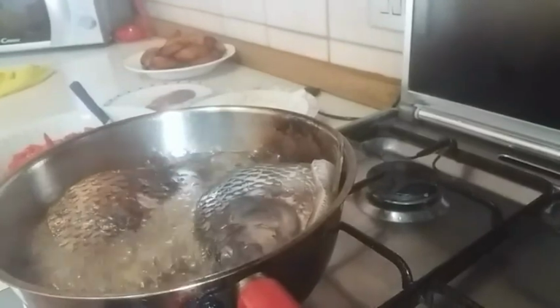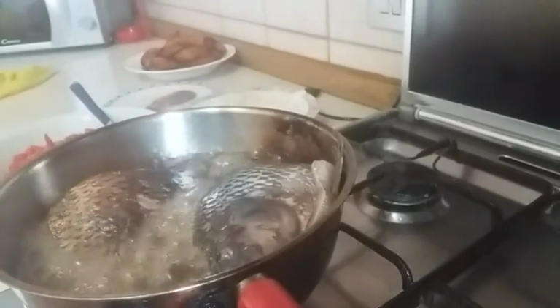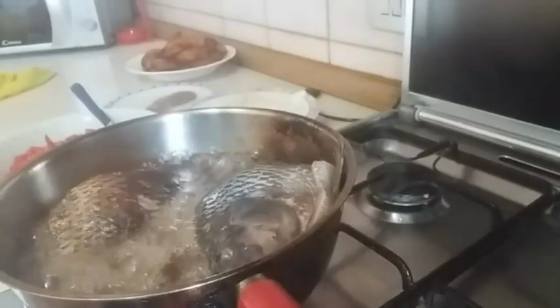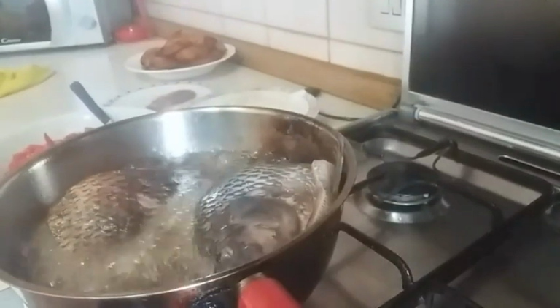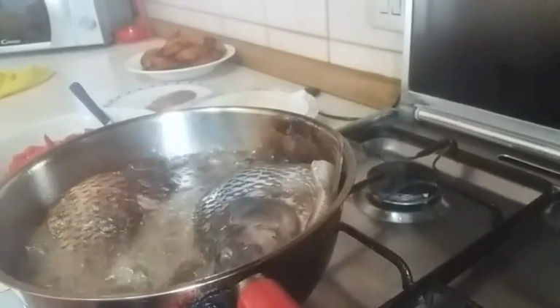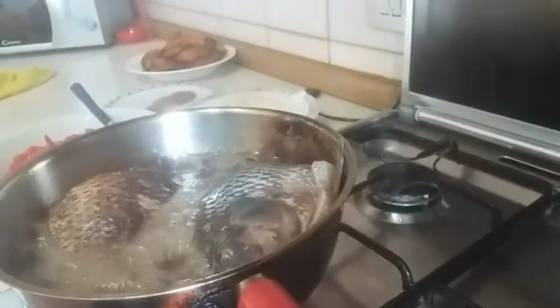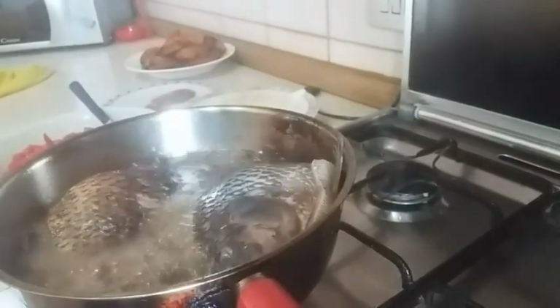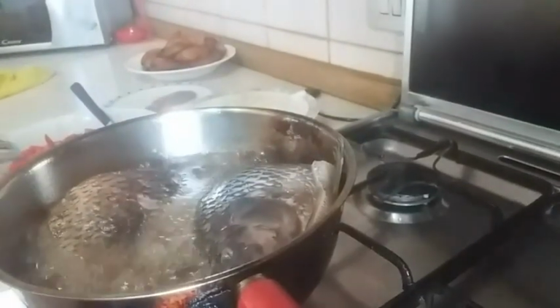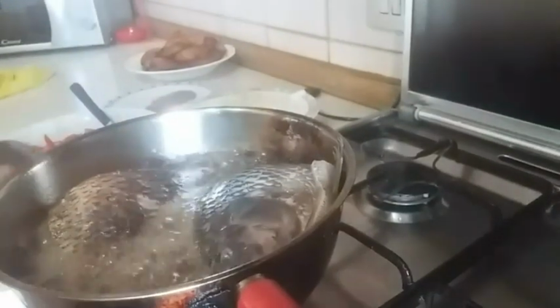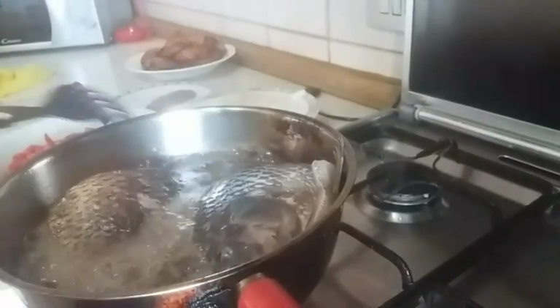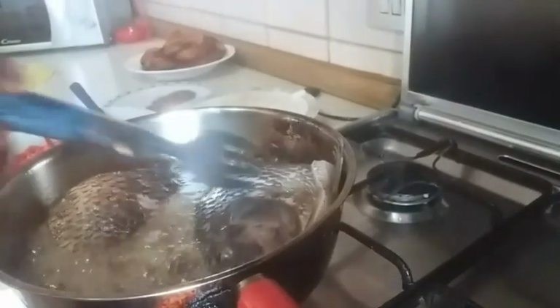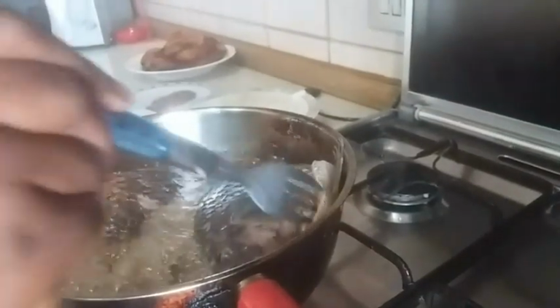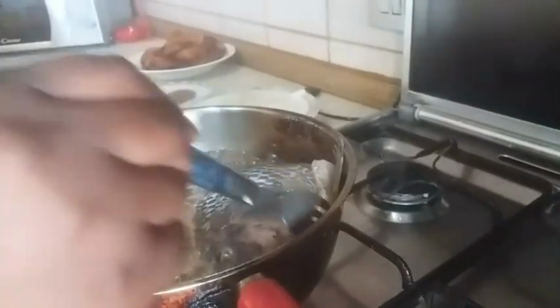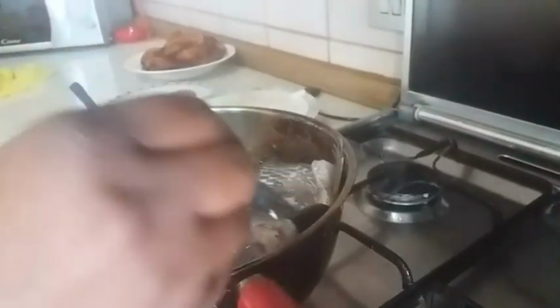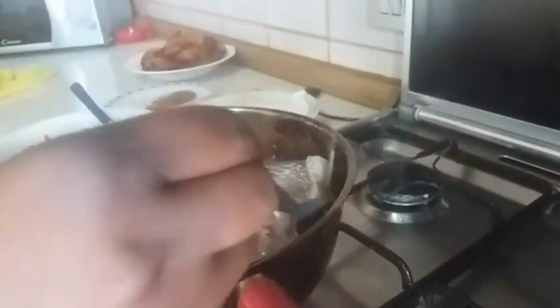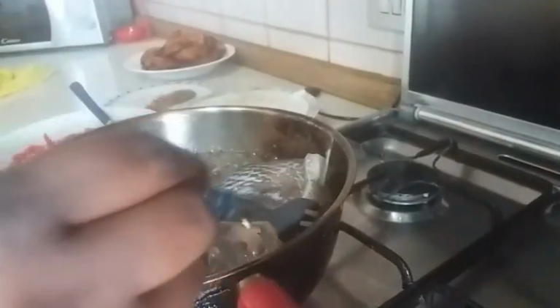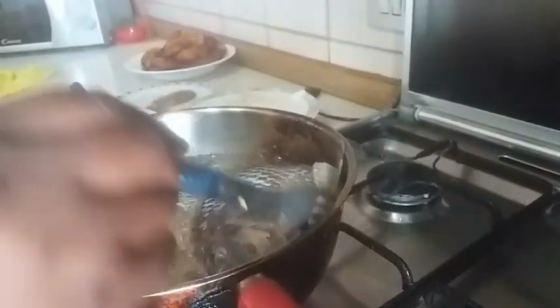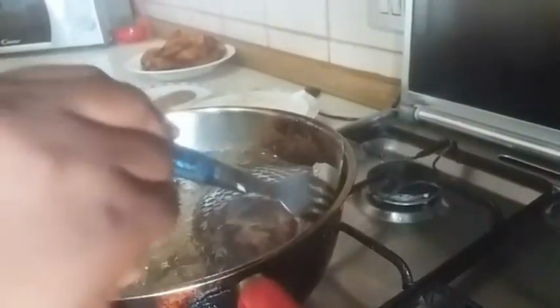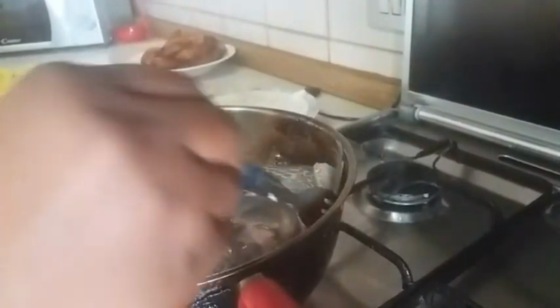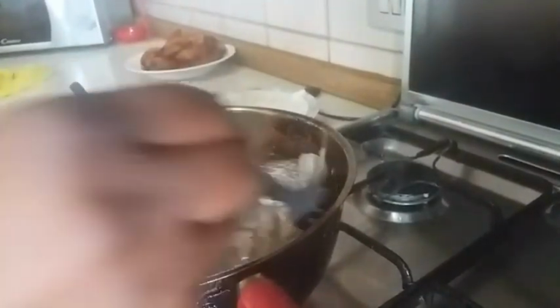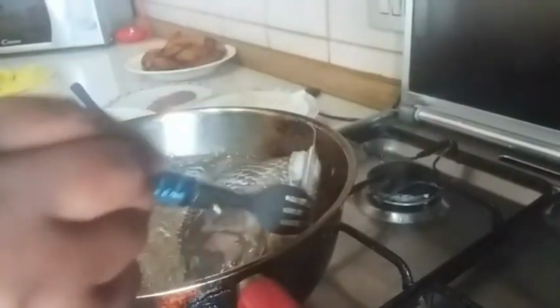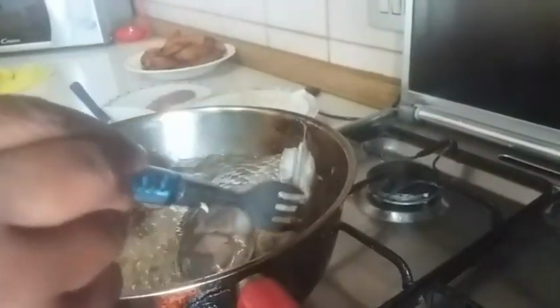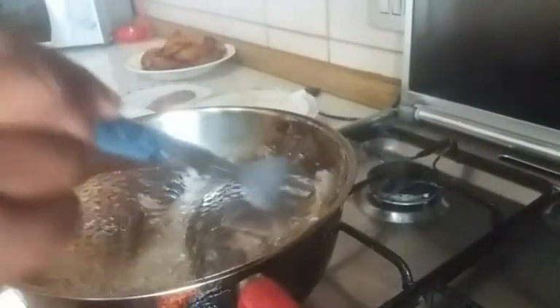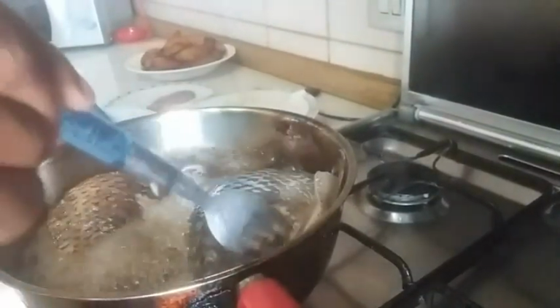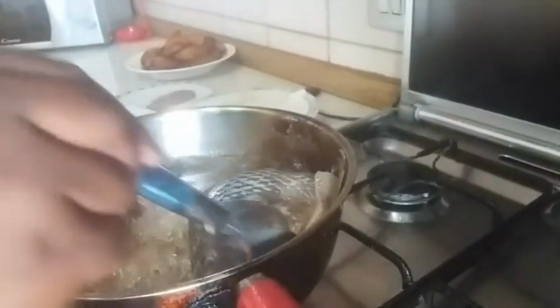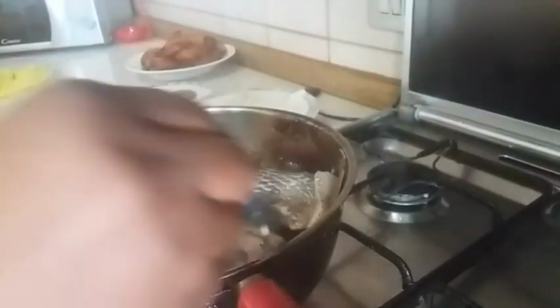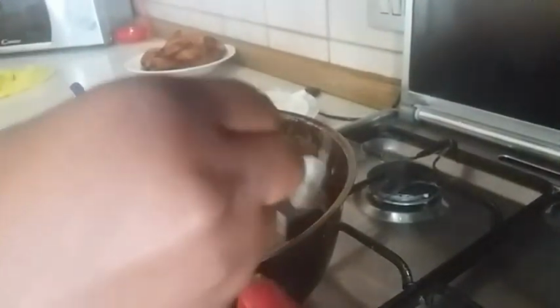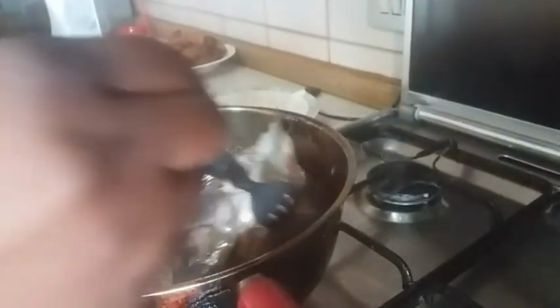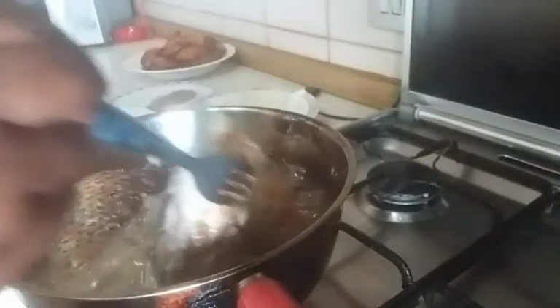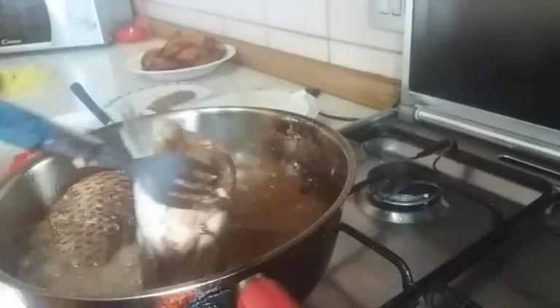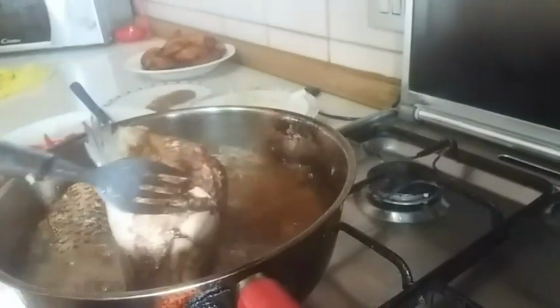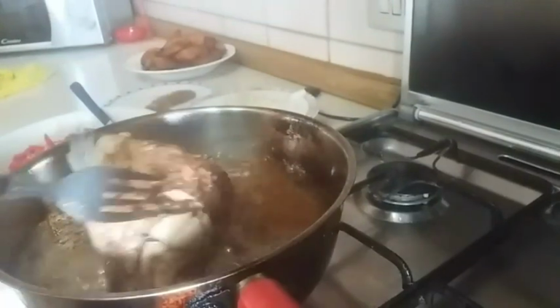Make sure the fish is properly laid in the oil and the pieces are not overcrowded.